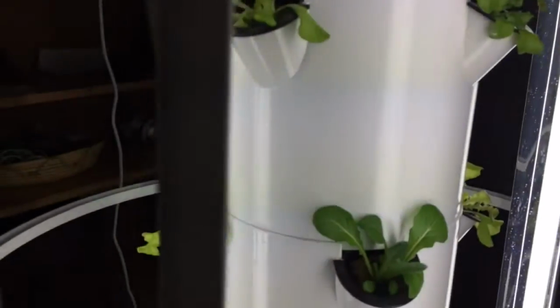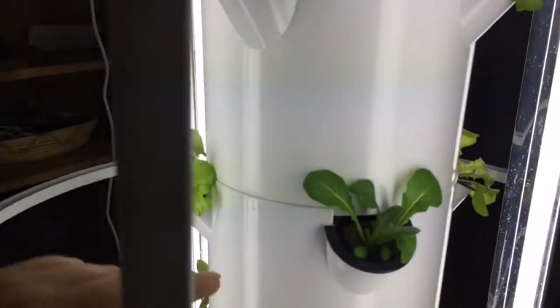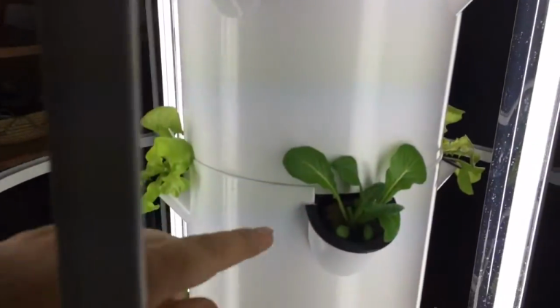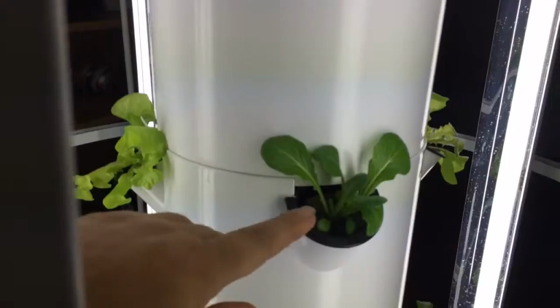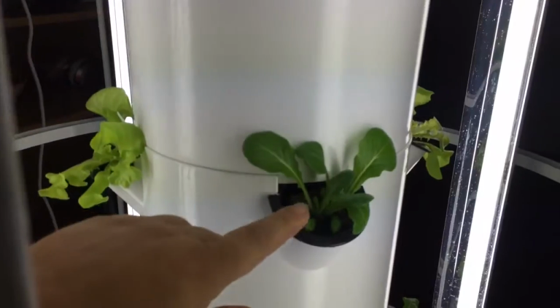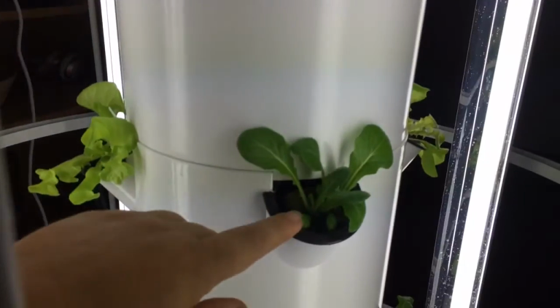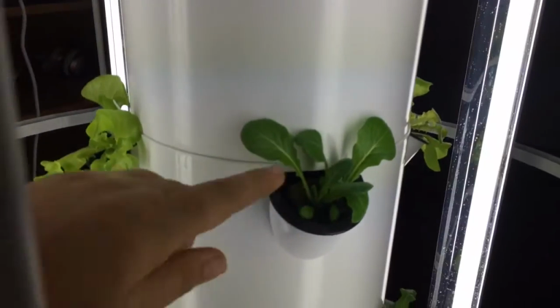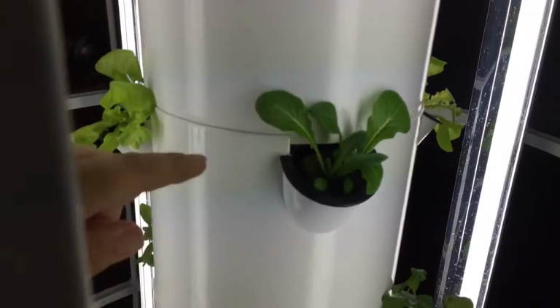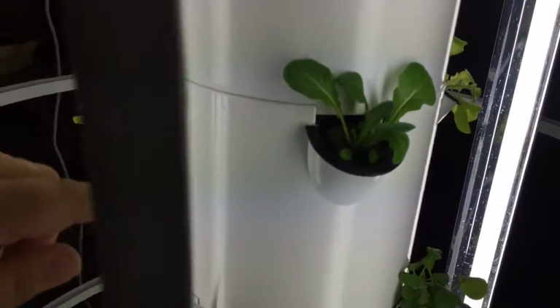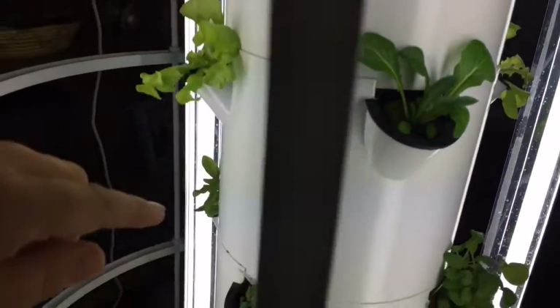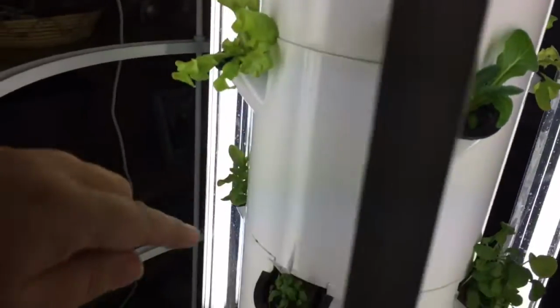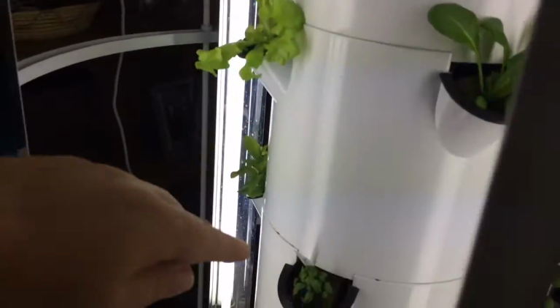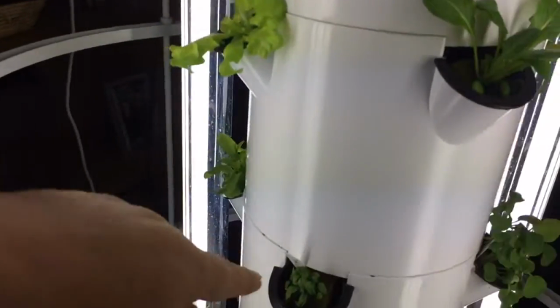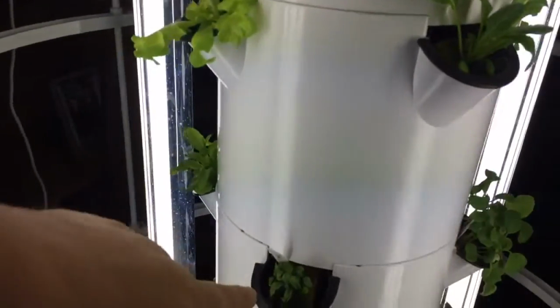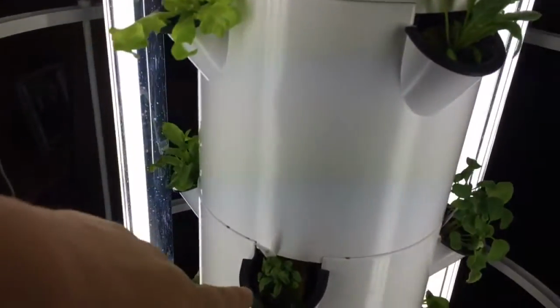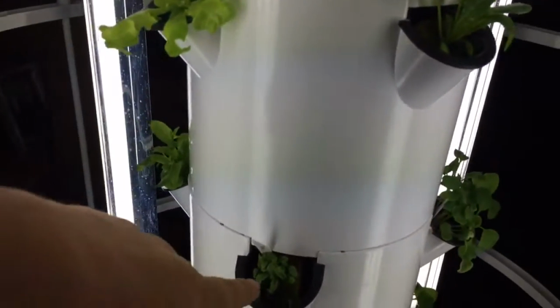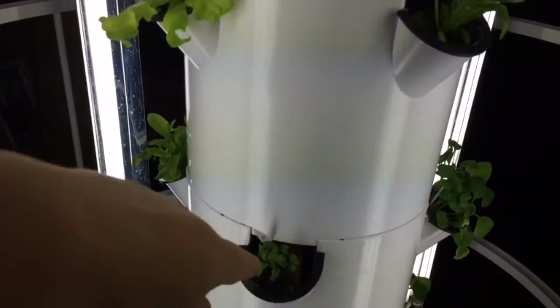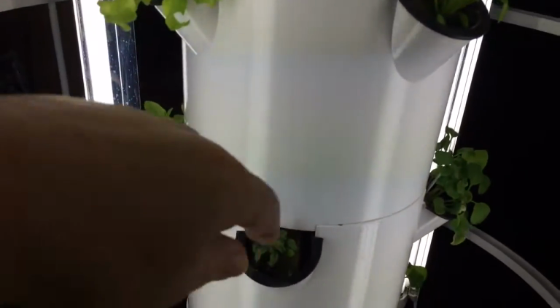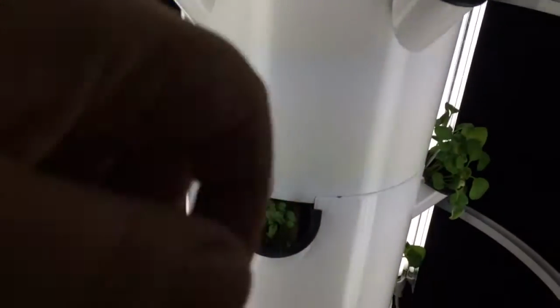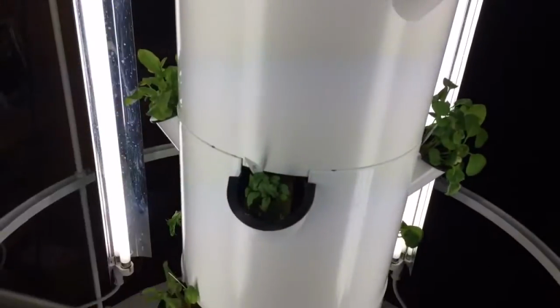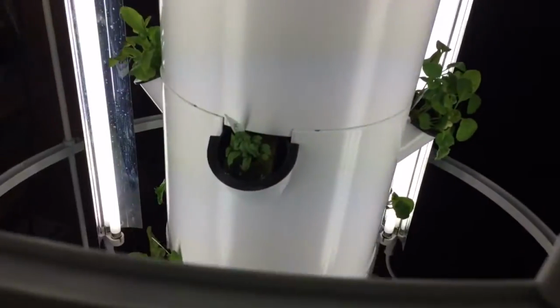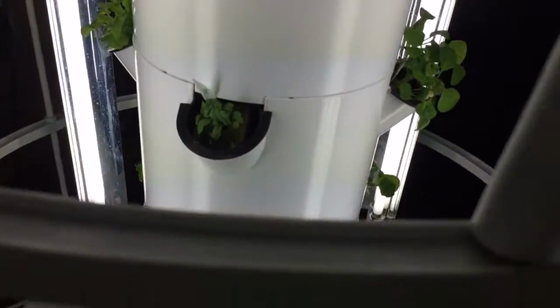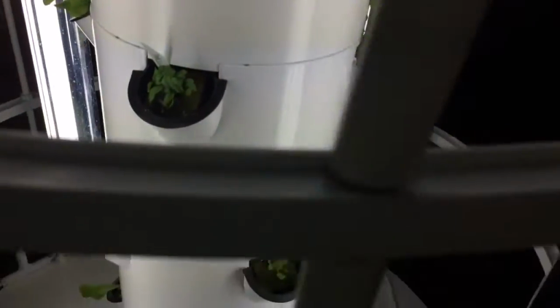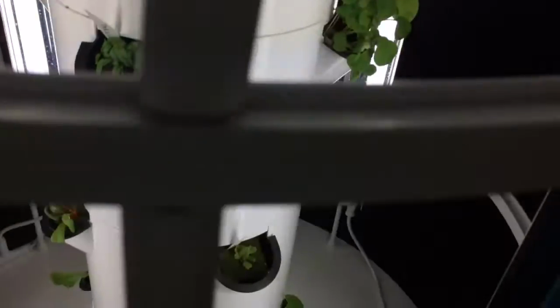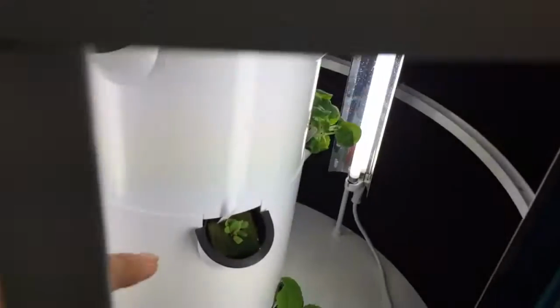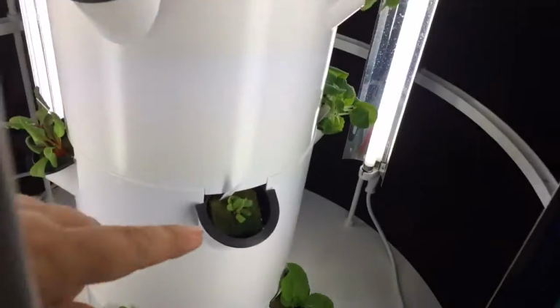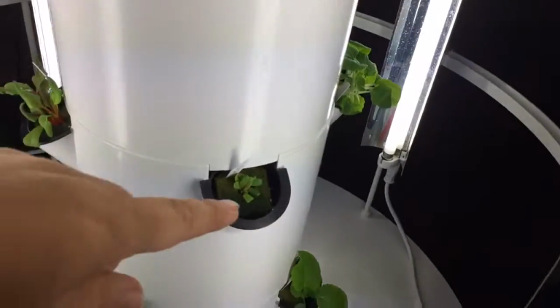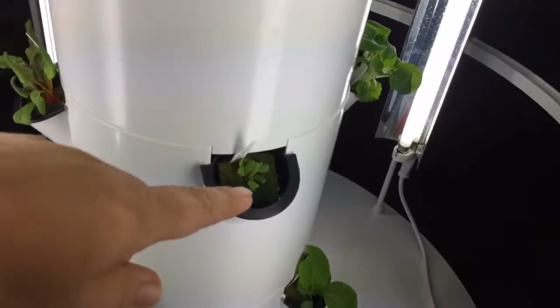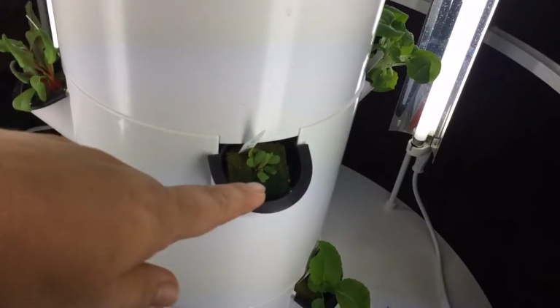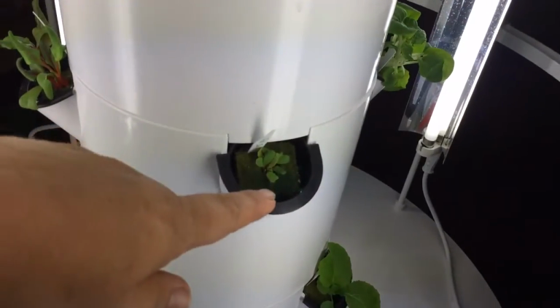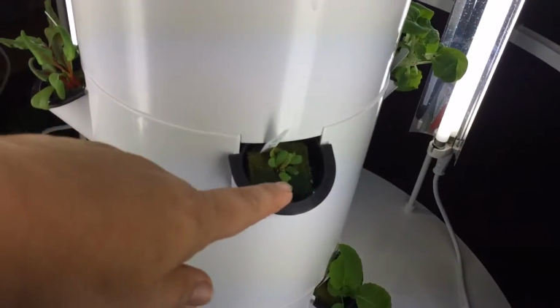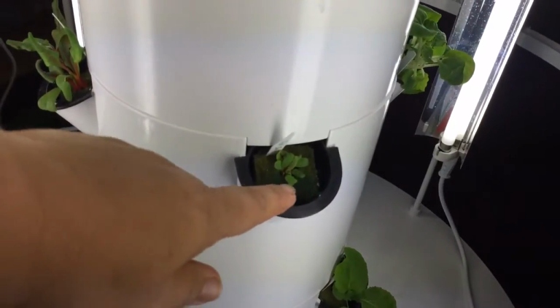Here's a romaine lettuce. Here's parsley. There's a beautiful red sorrel.